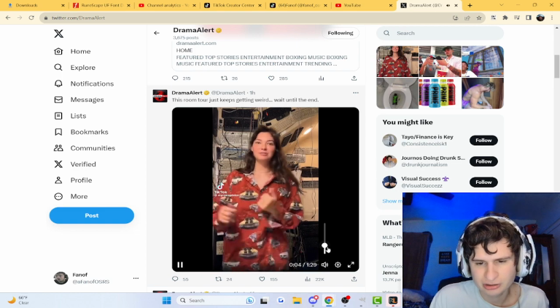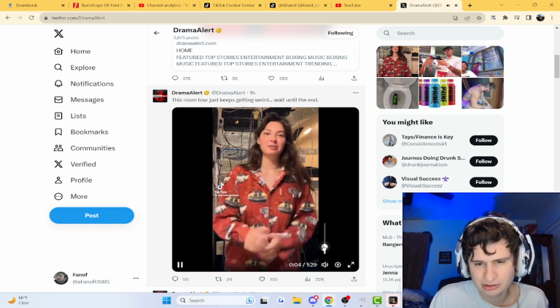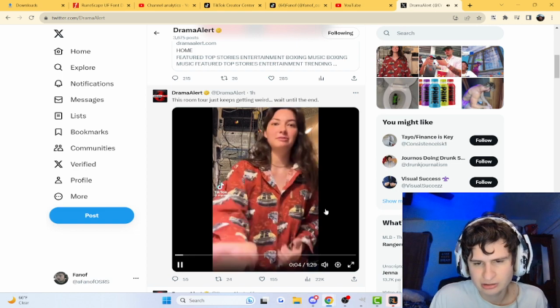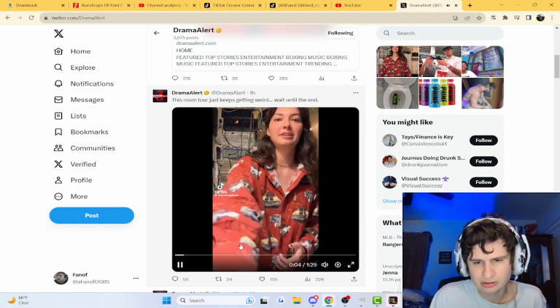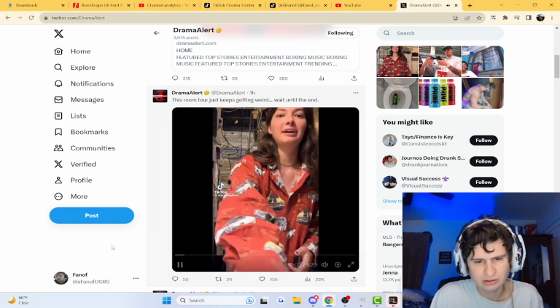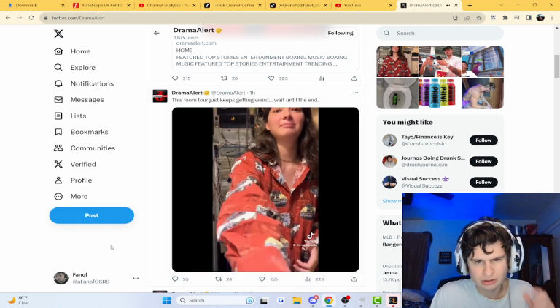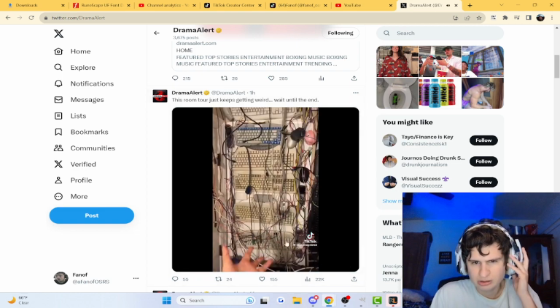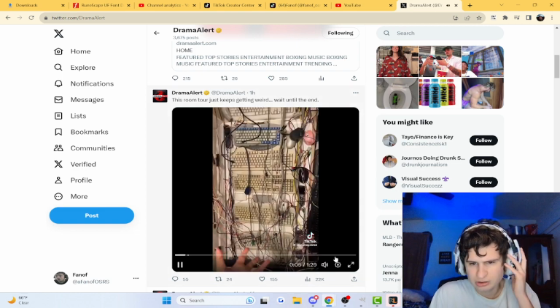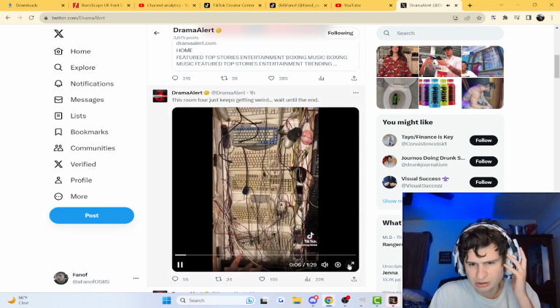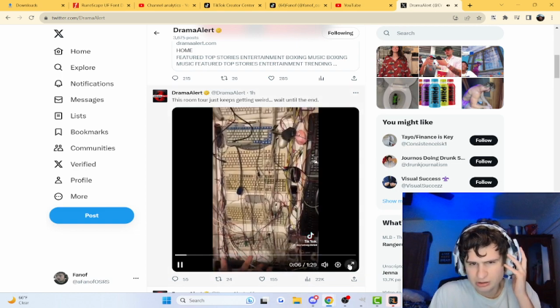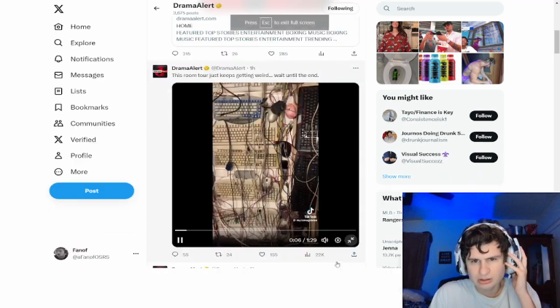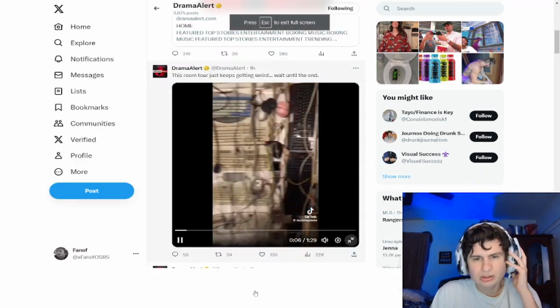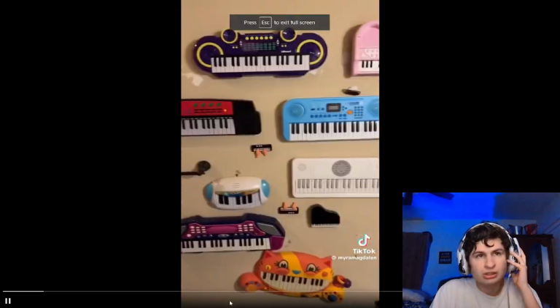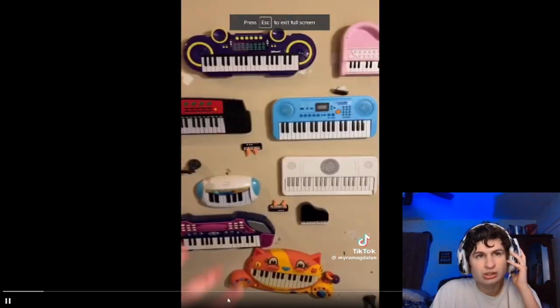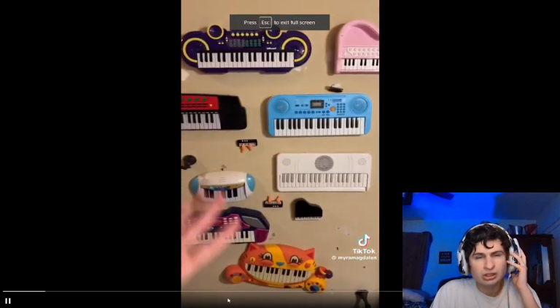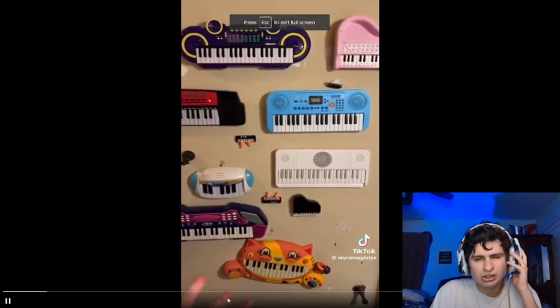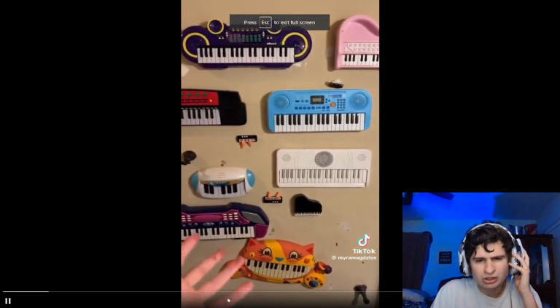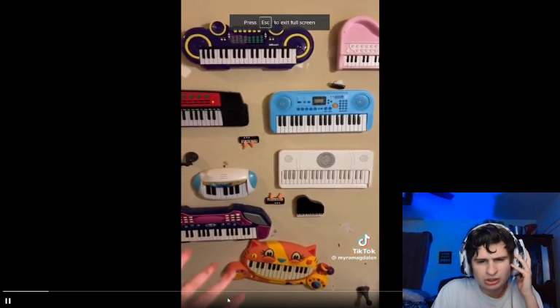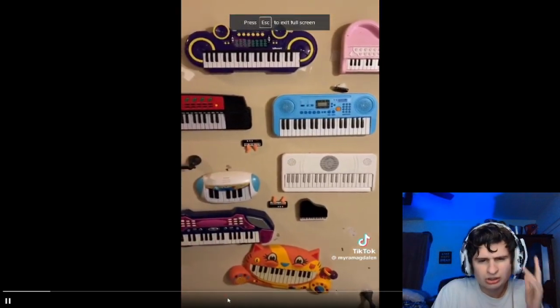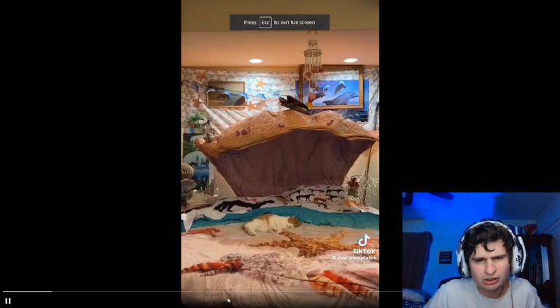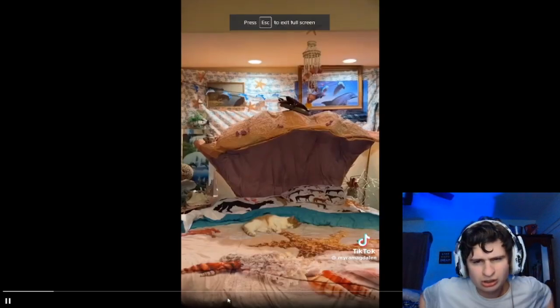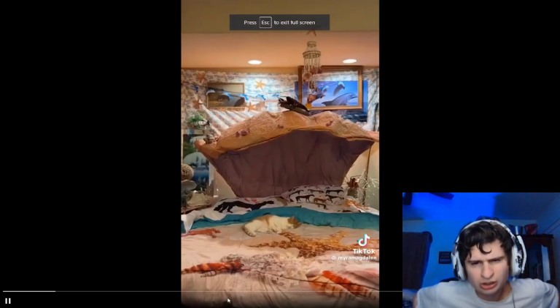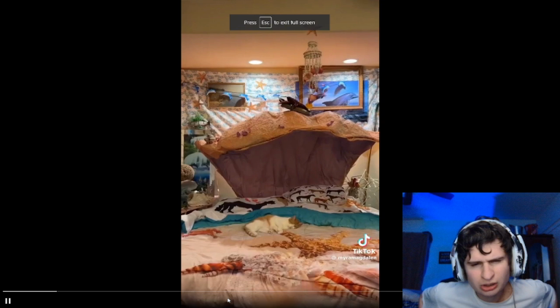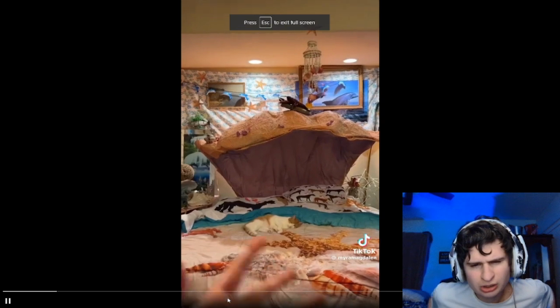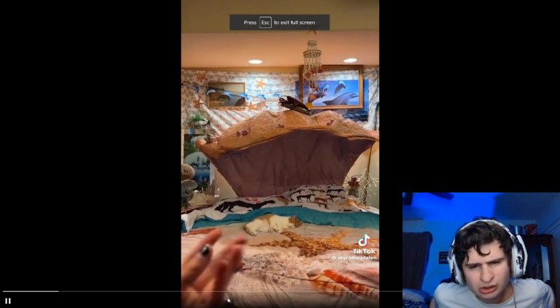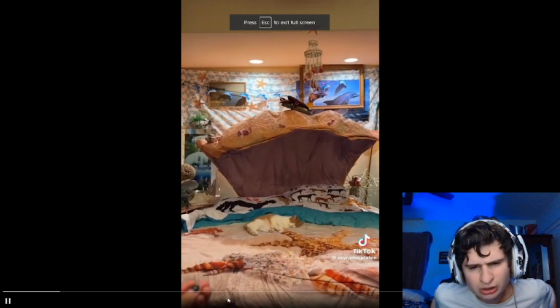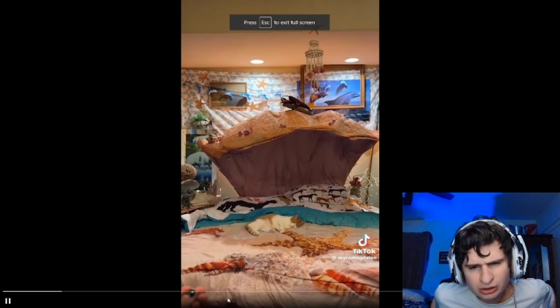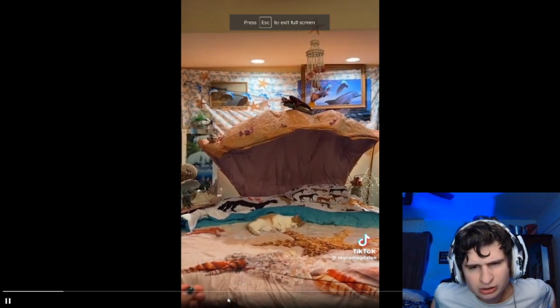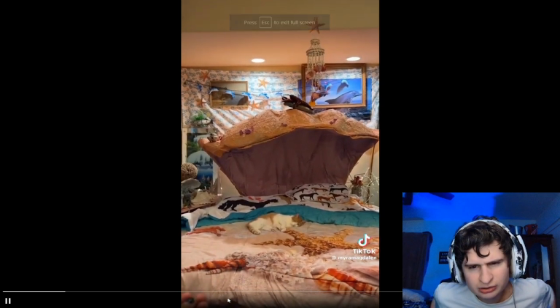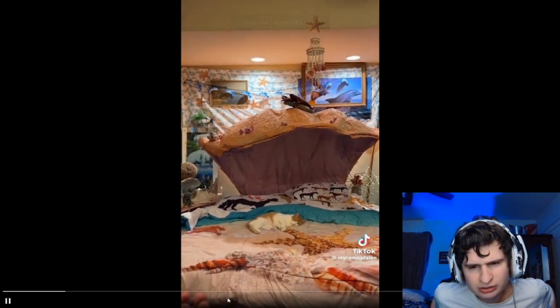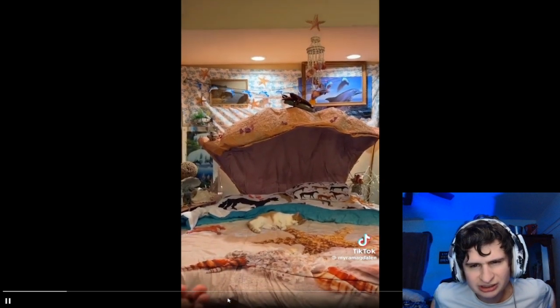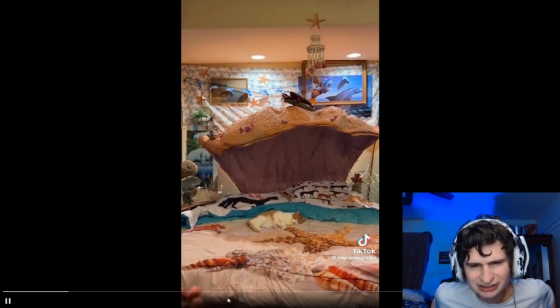Let's quickly recap. This is my keyboard wall, my other keyboard wall. This is my ocean-themed bedroom area.